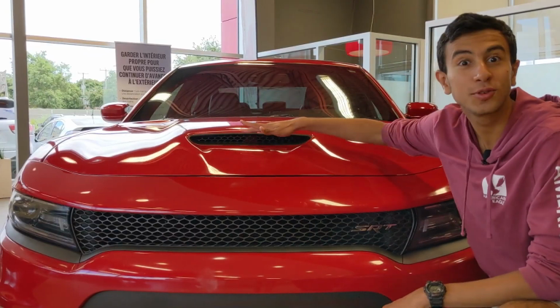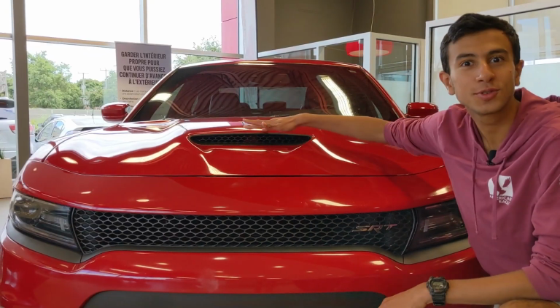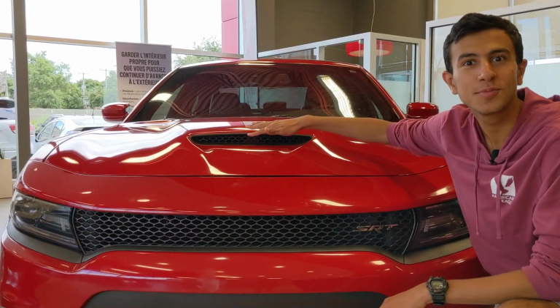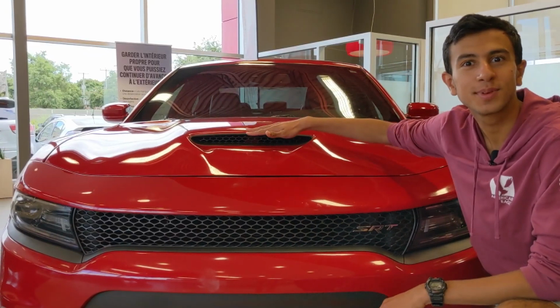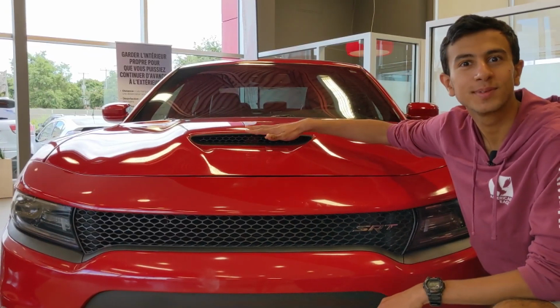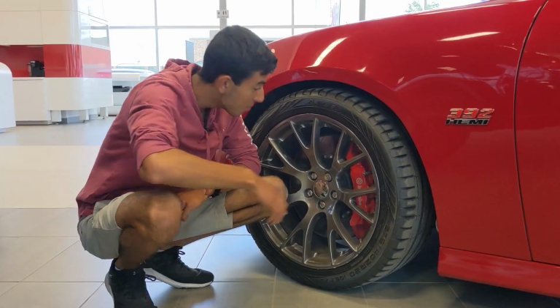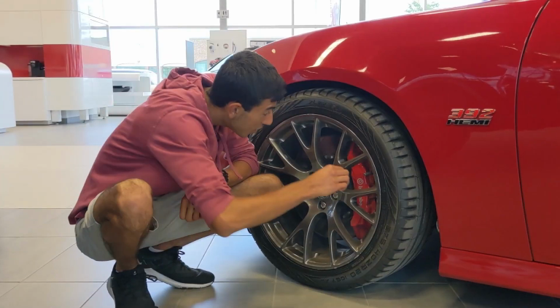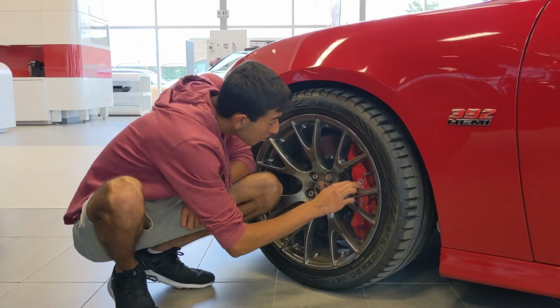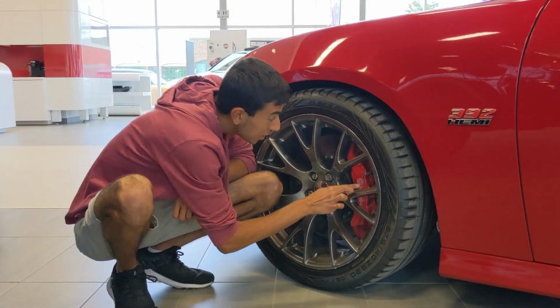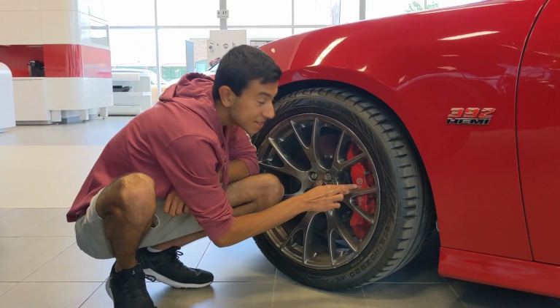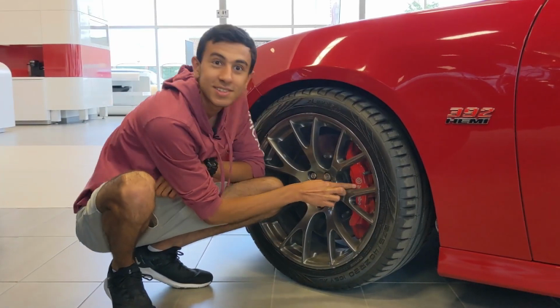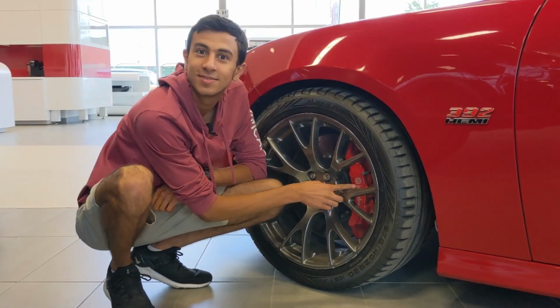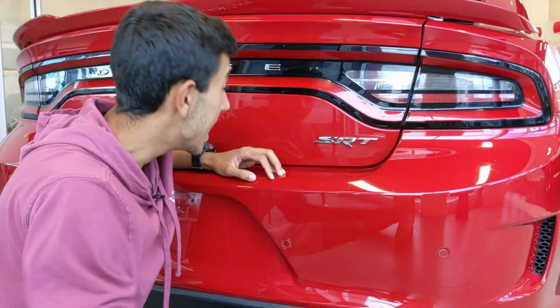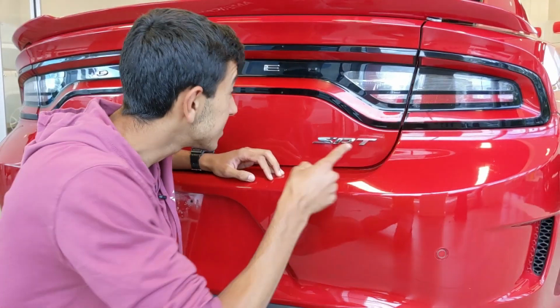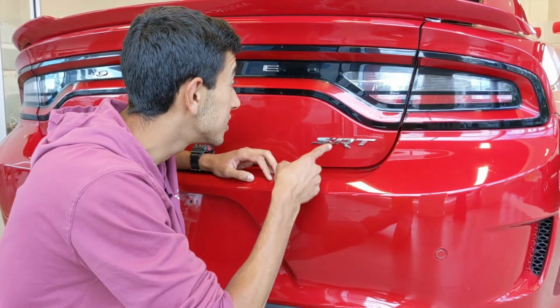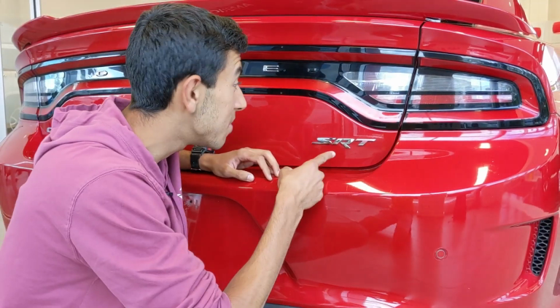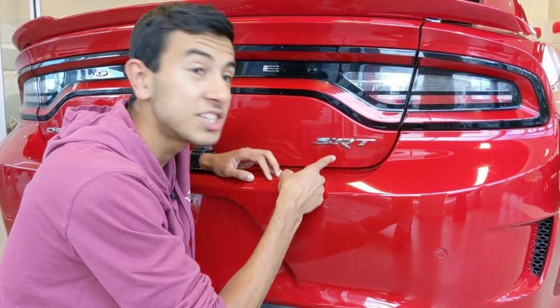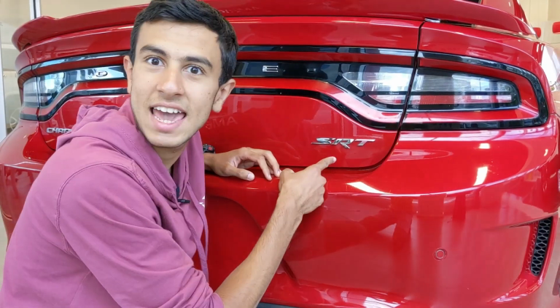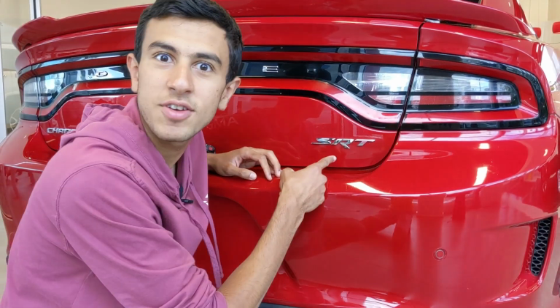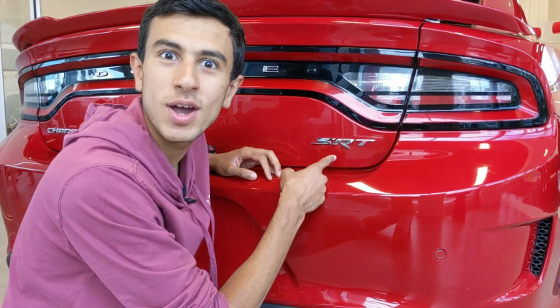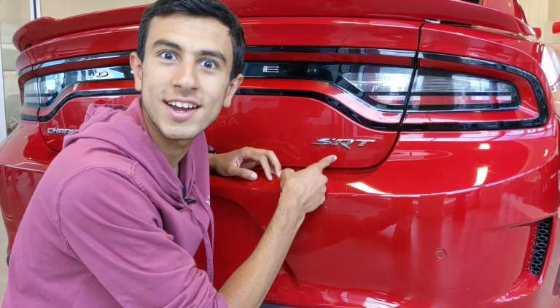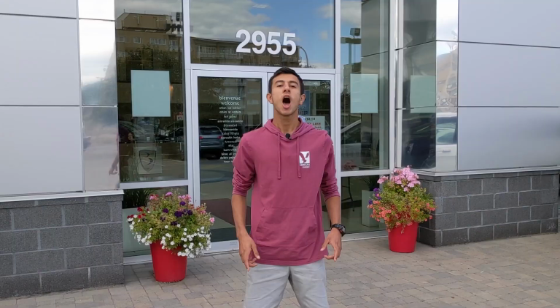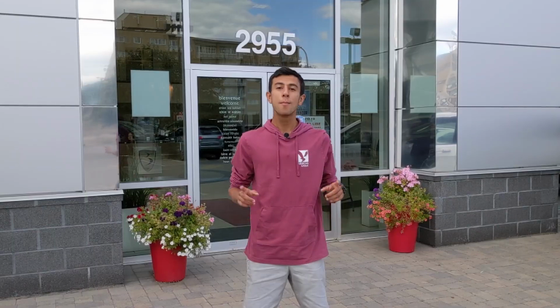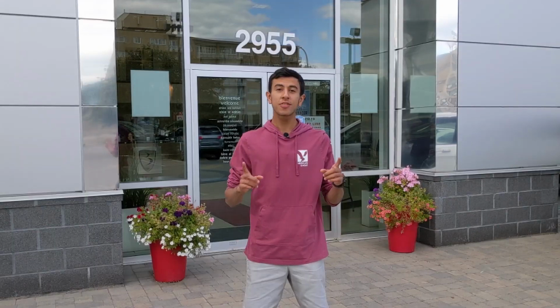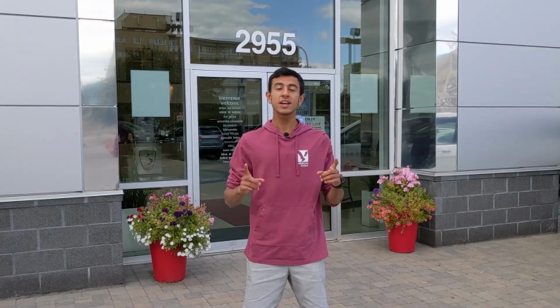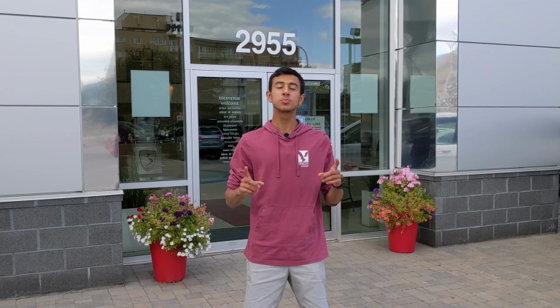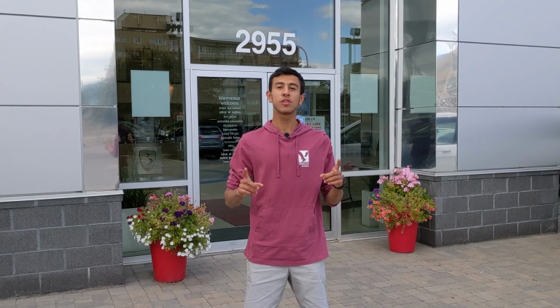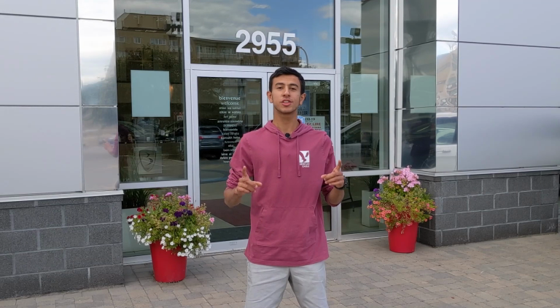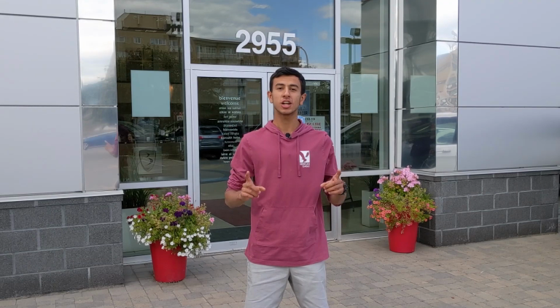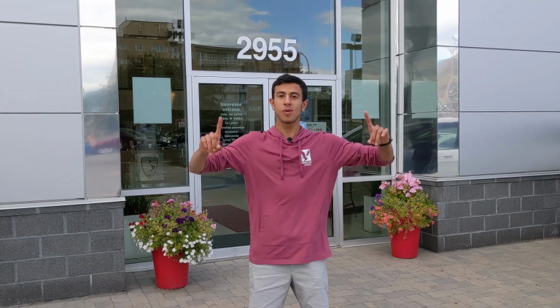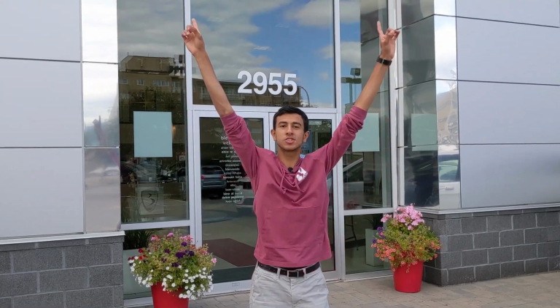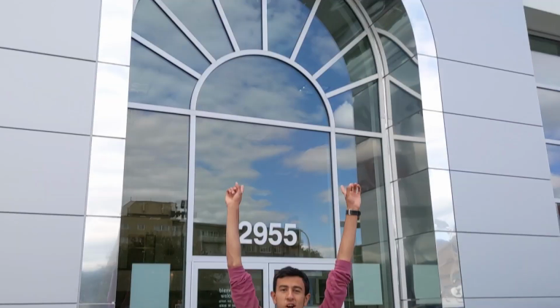Front hood scoop, Brembo brakes, SRT badges everywhere. A big thanks to Boulevard Dodge Montreal!